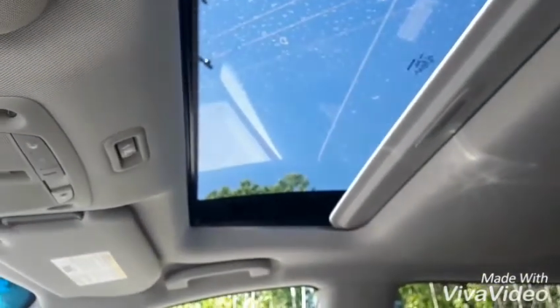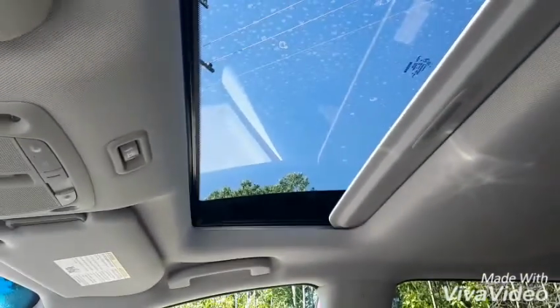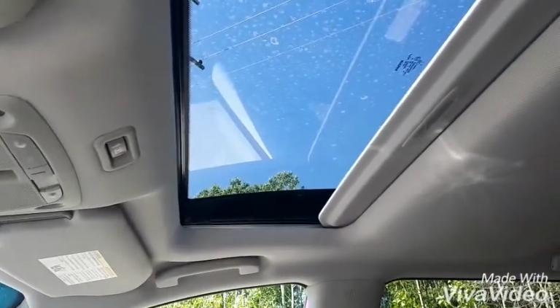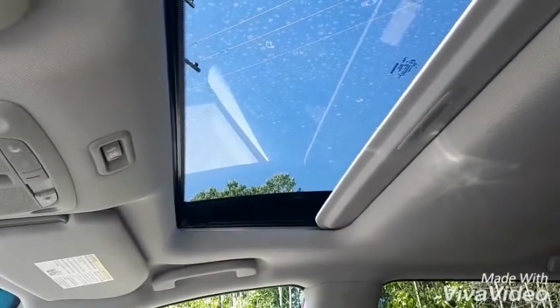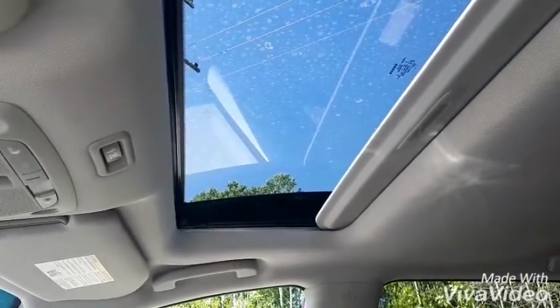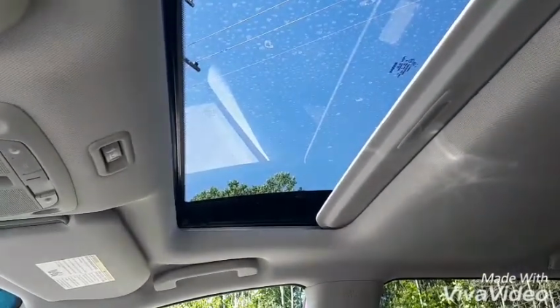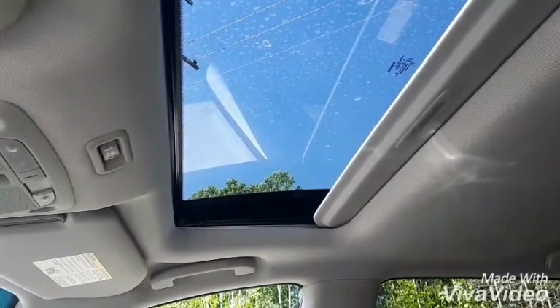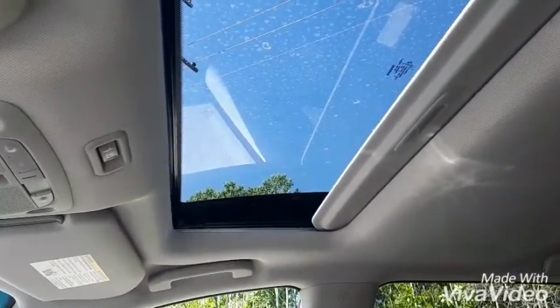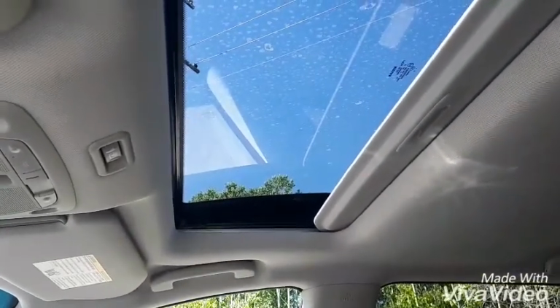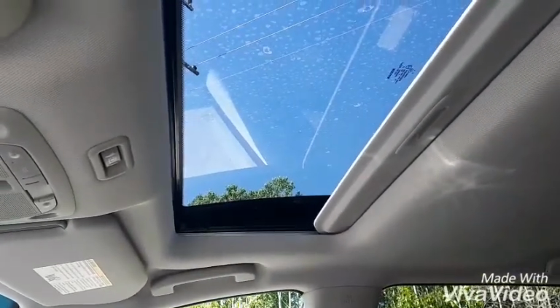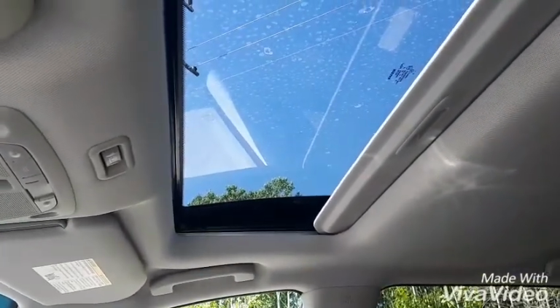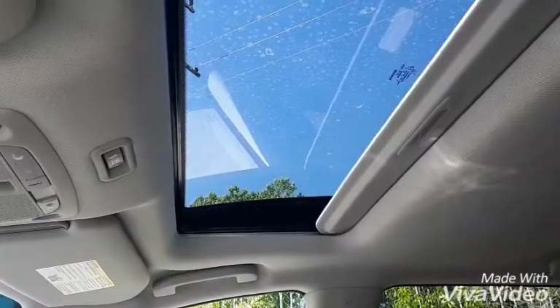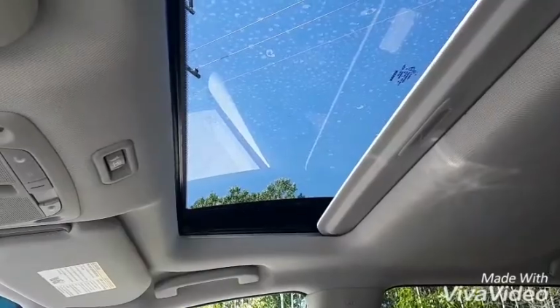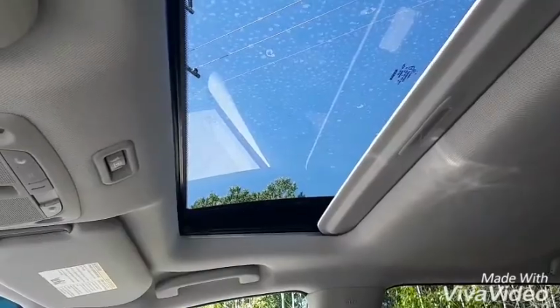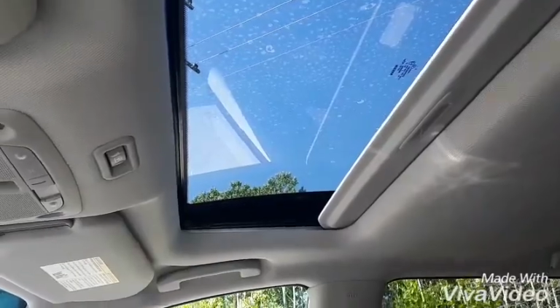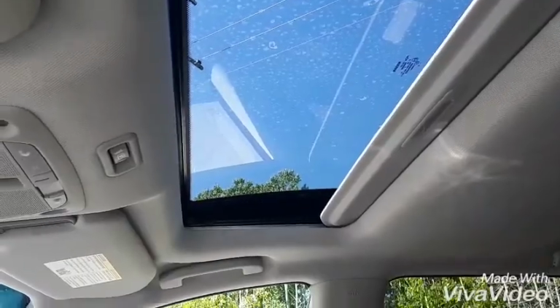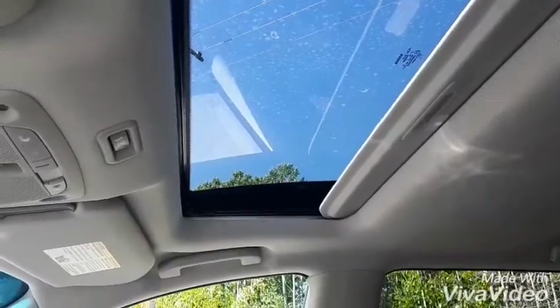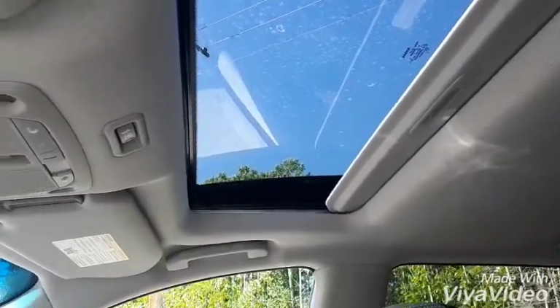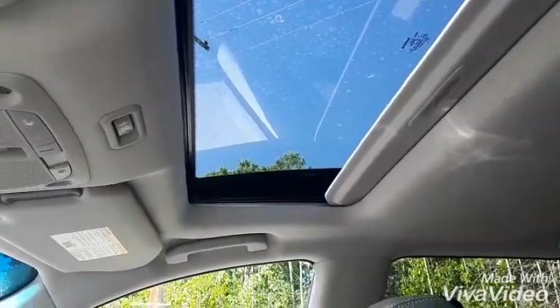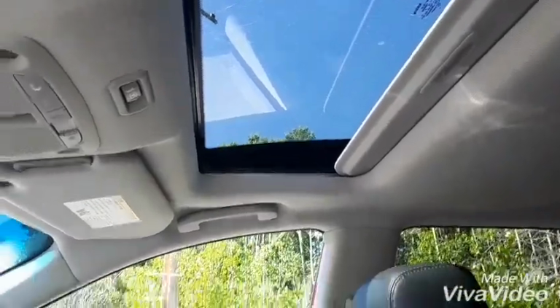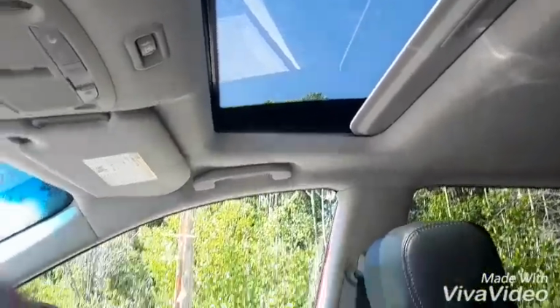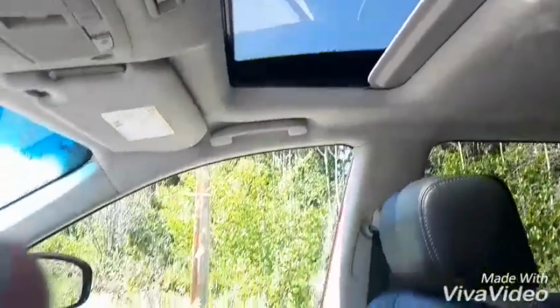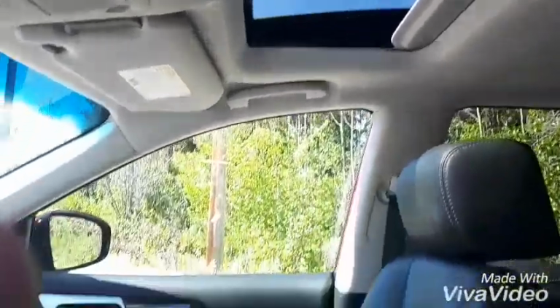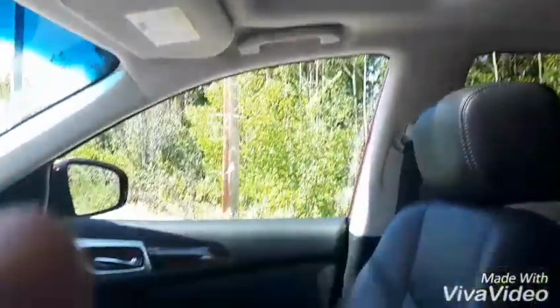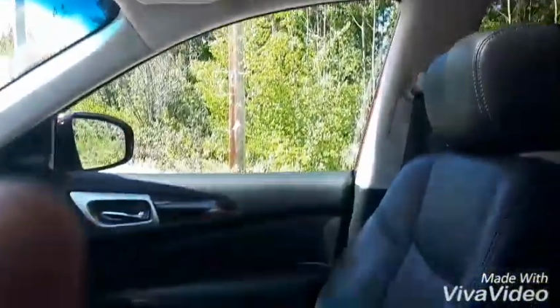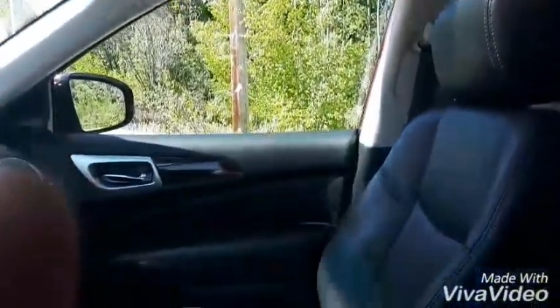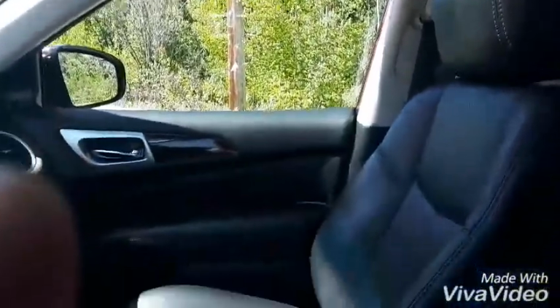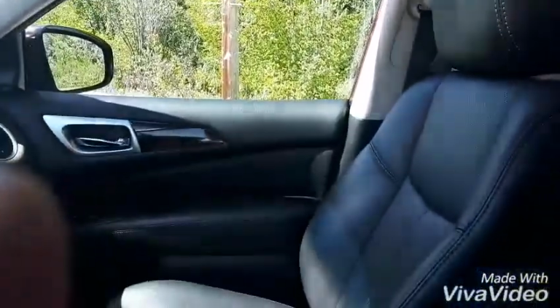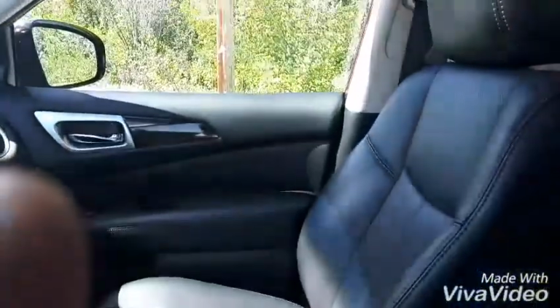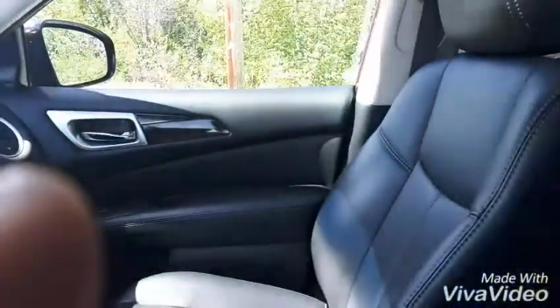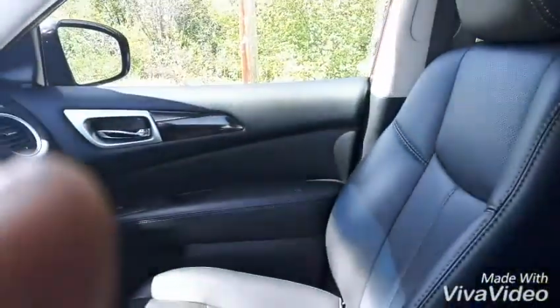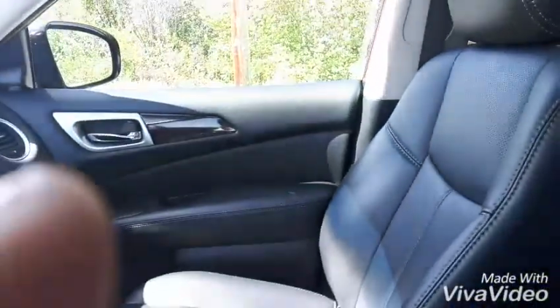The sunroof is just shining for me today. So give me two seconds and I'll crawl into the back seat.